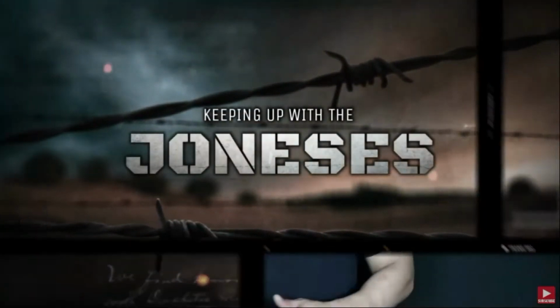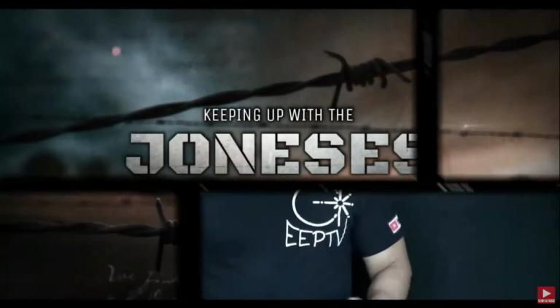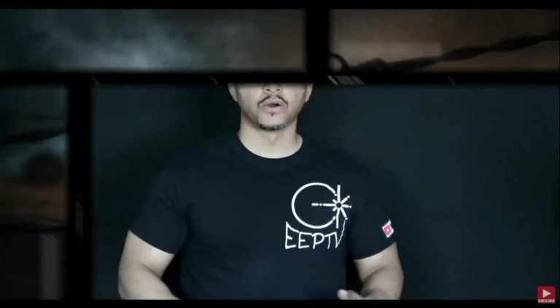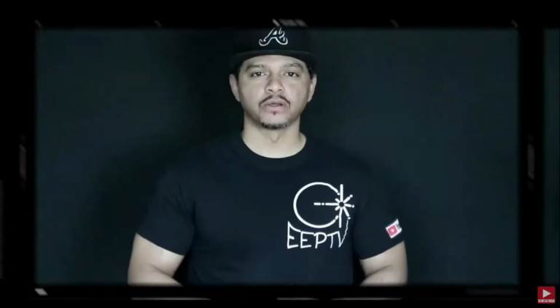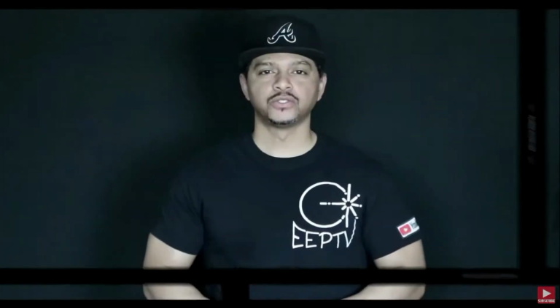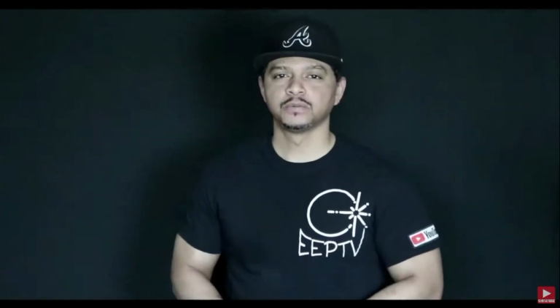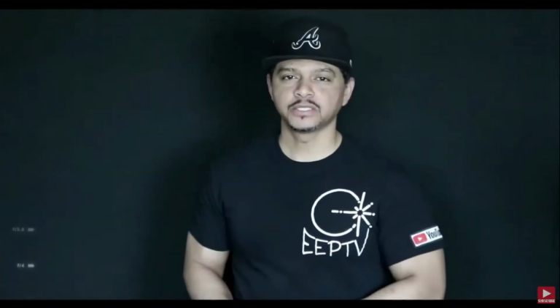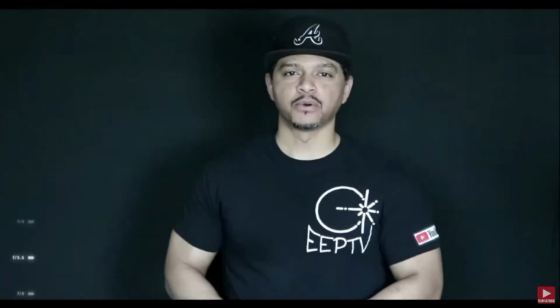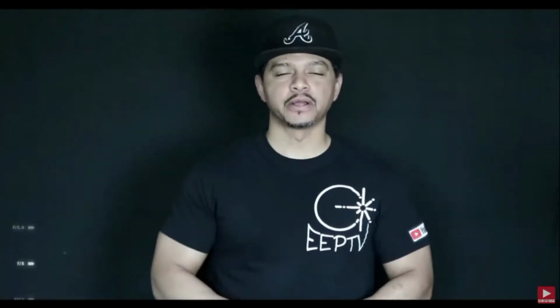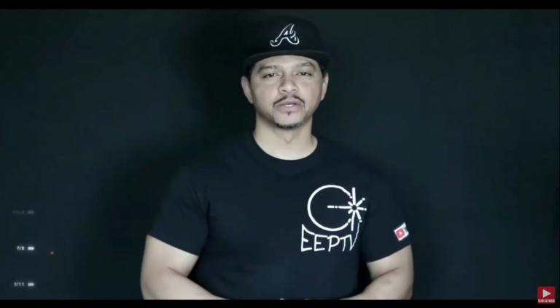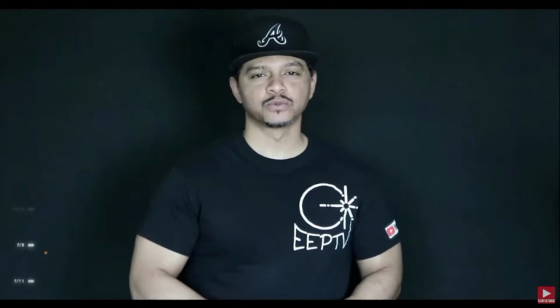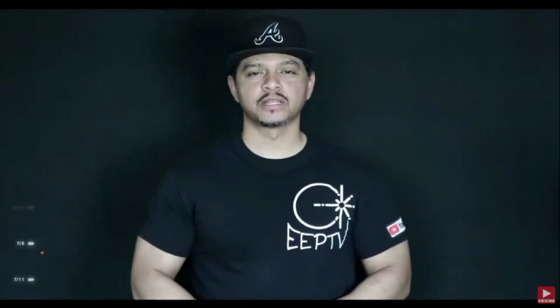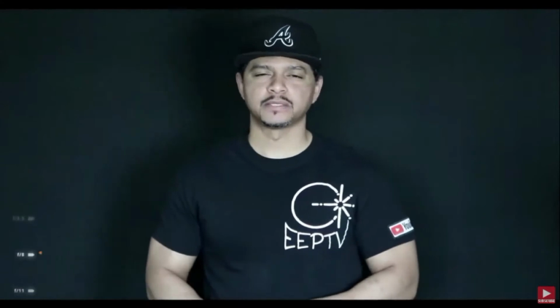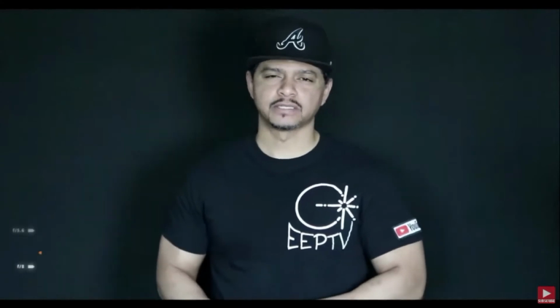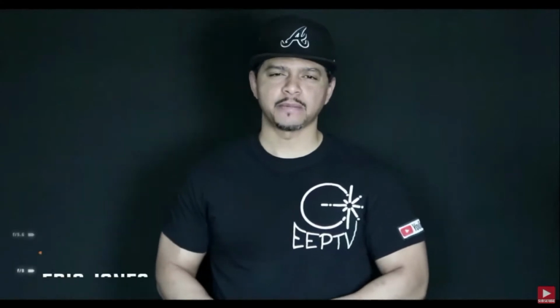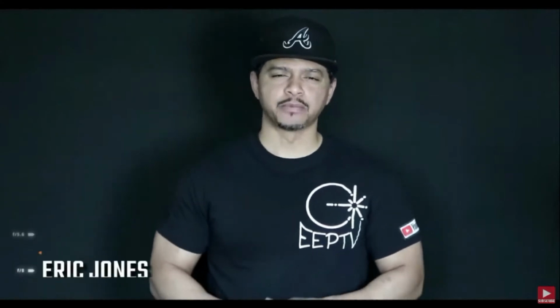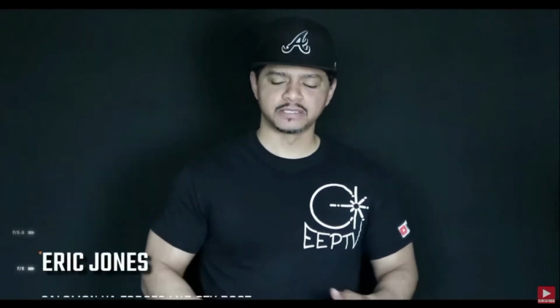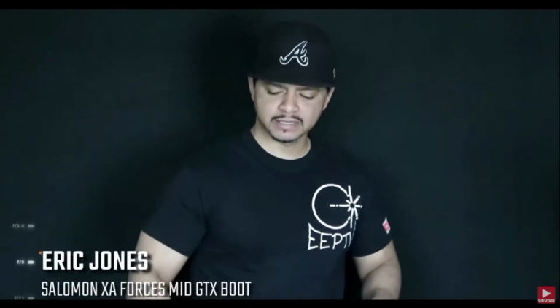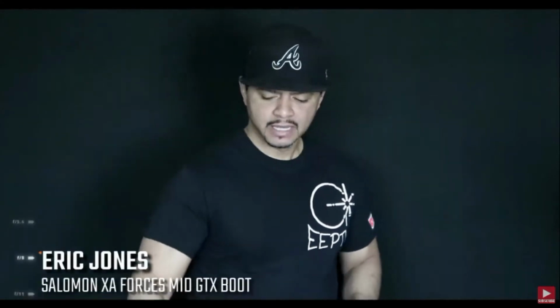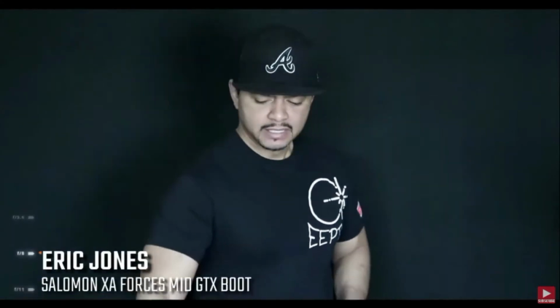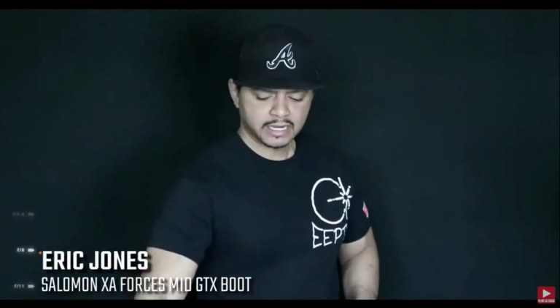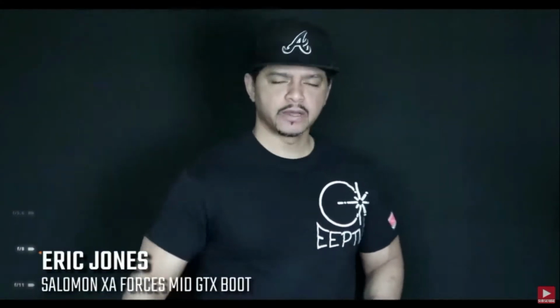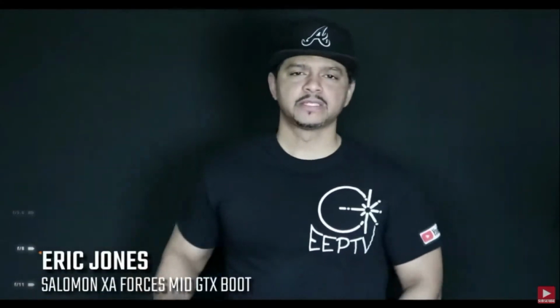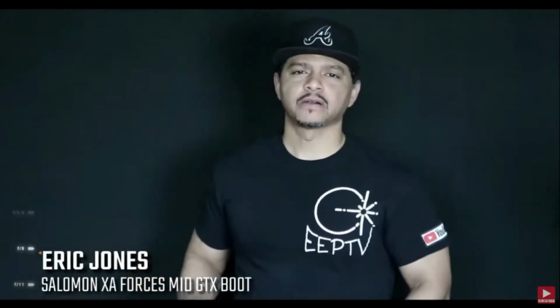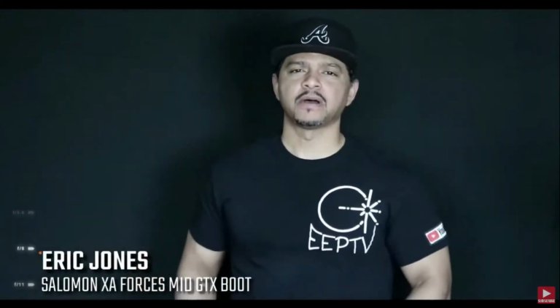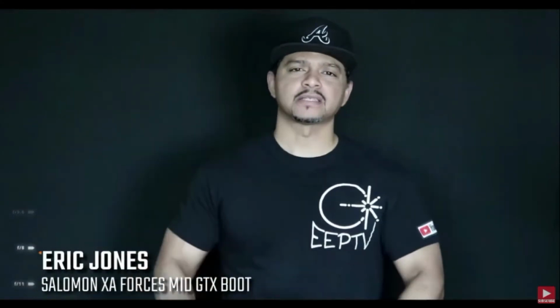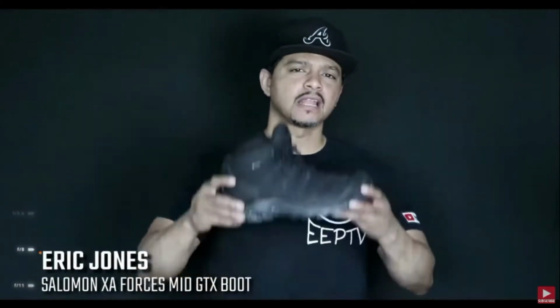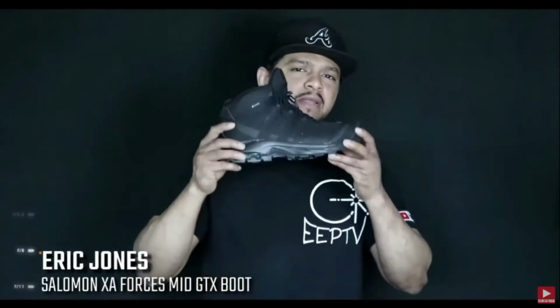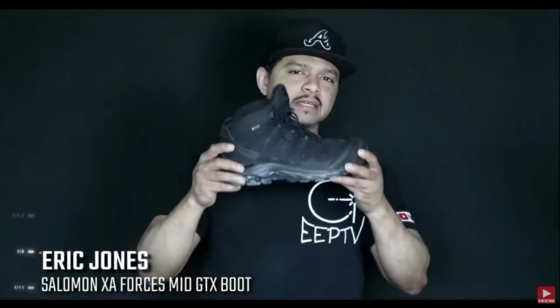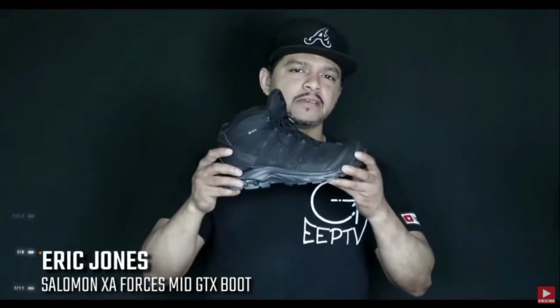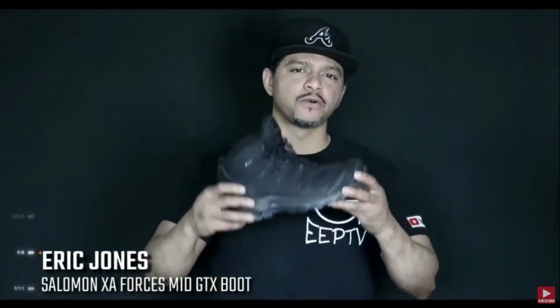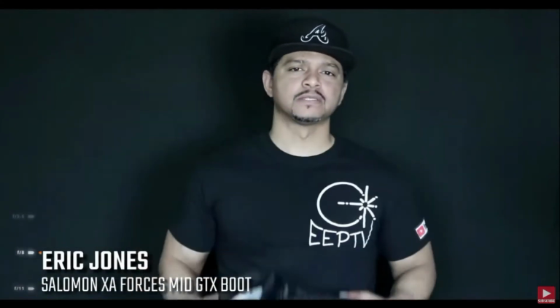What's going on YouTube? This is your boy Eric Jones with Eclipse Entertainment presents. Today we're going to be talking about the Salomon XA Forces.